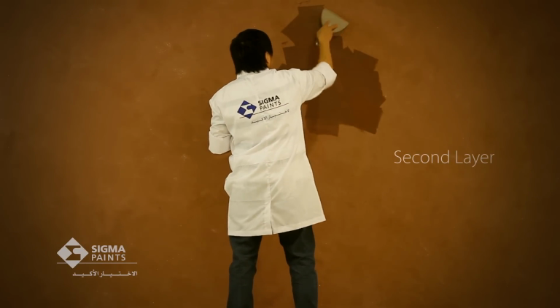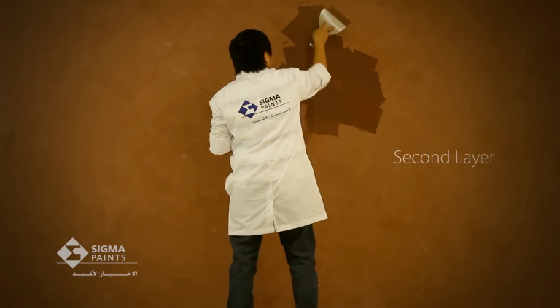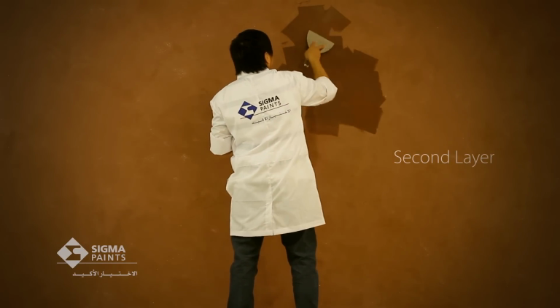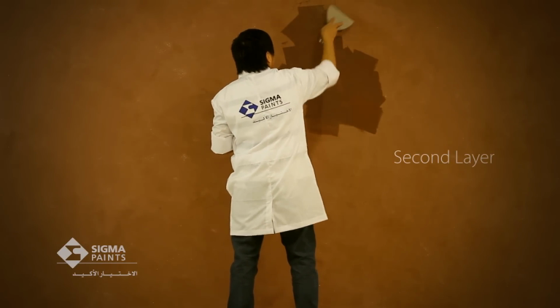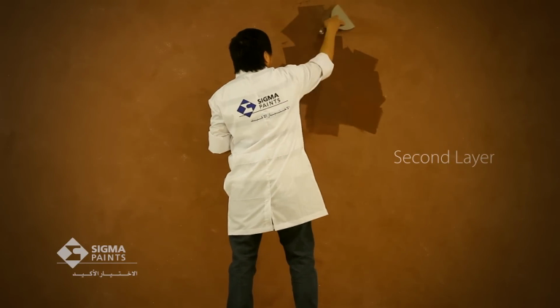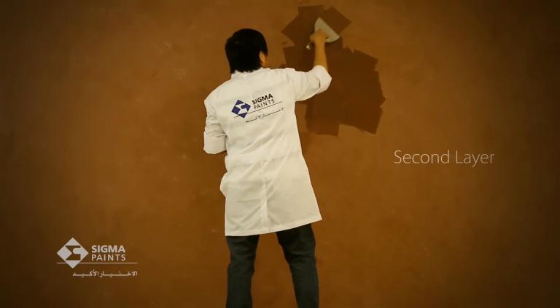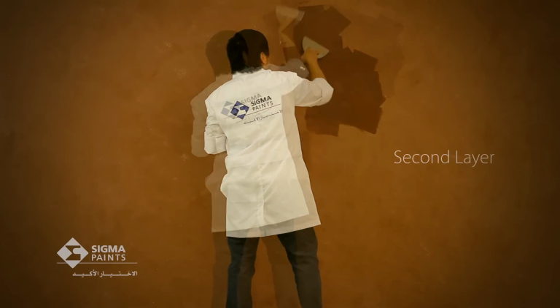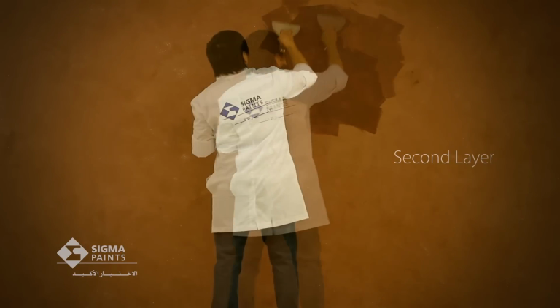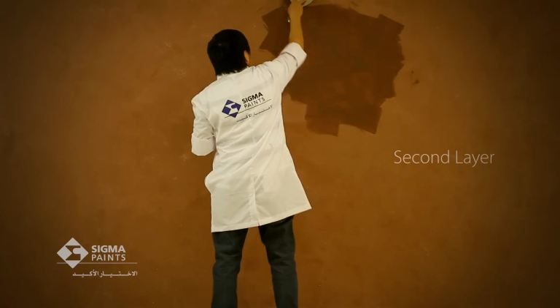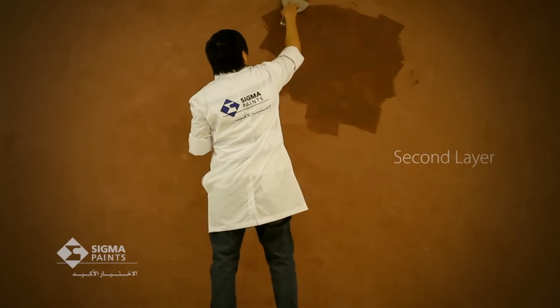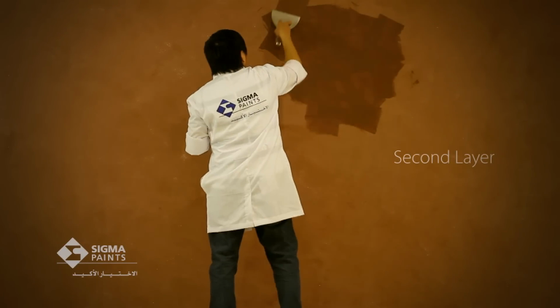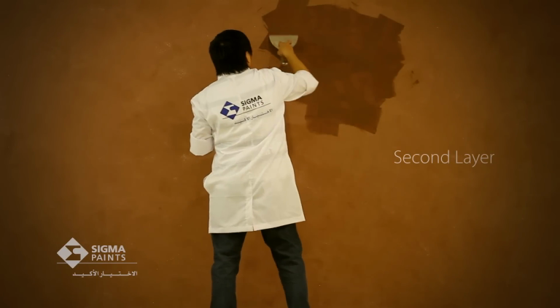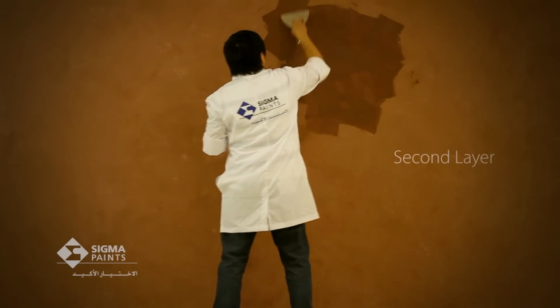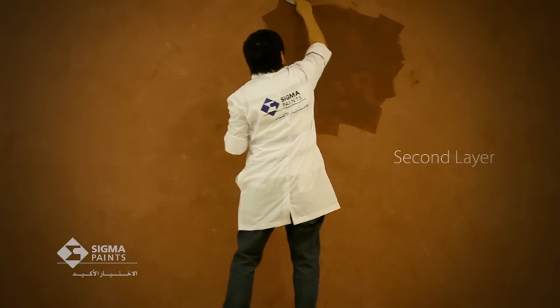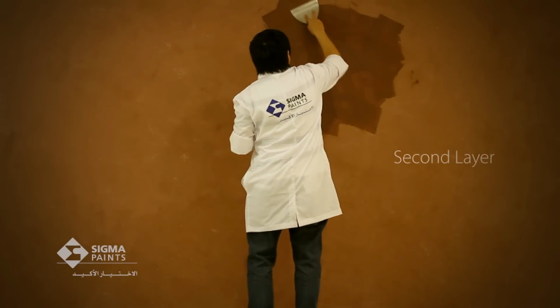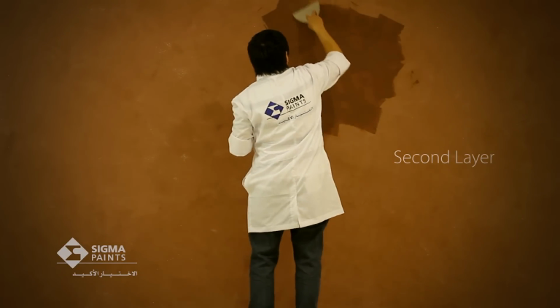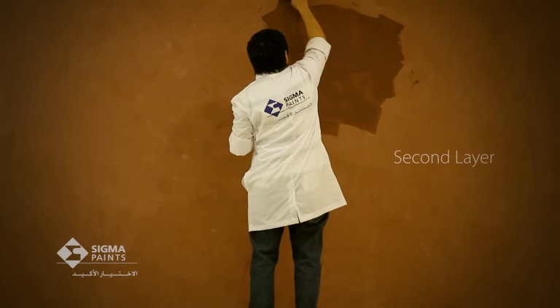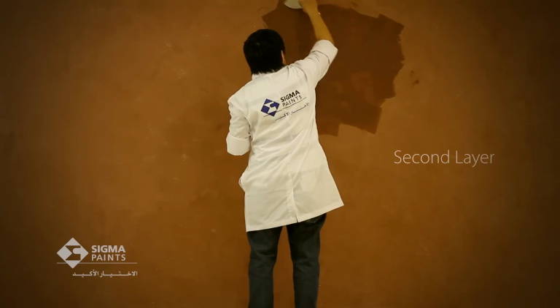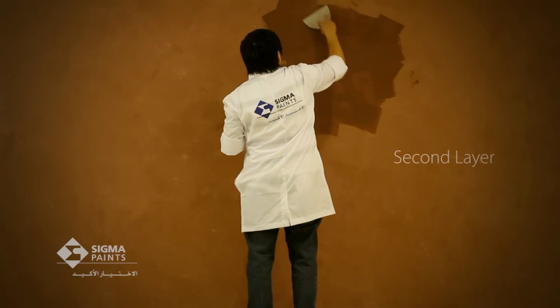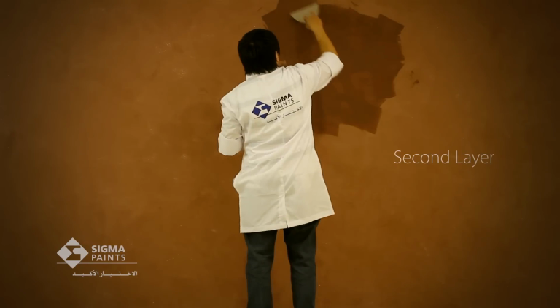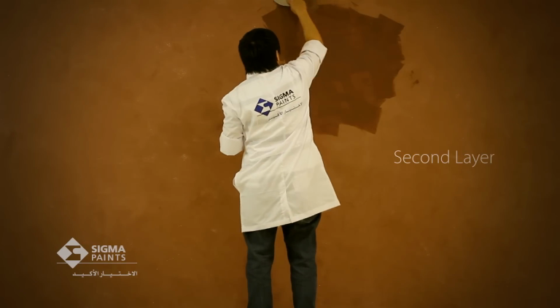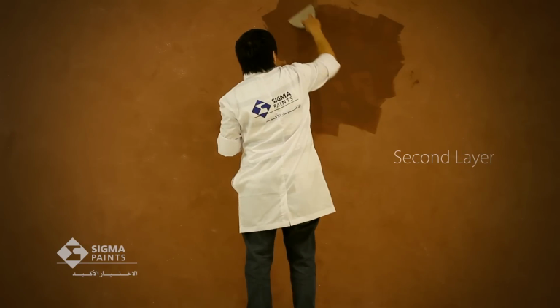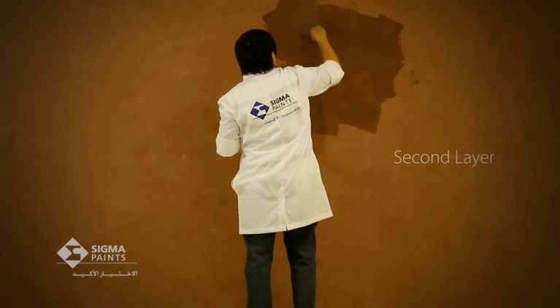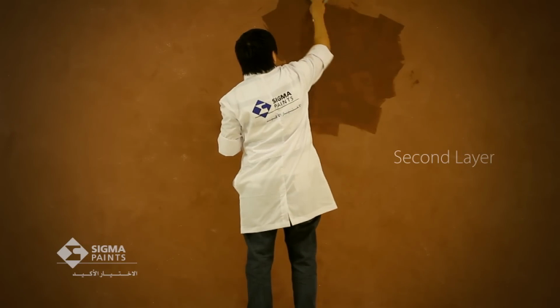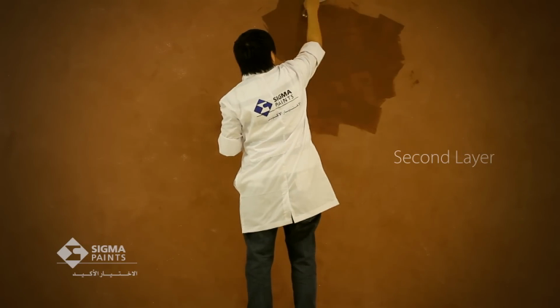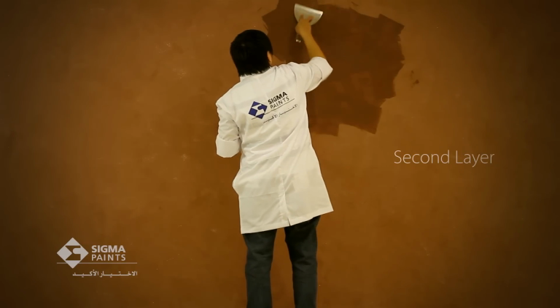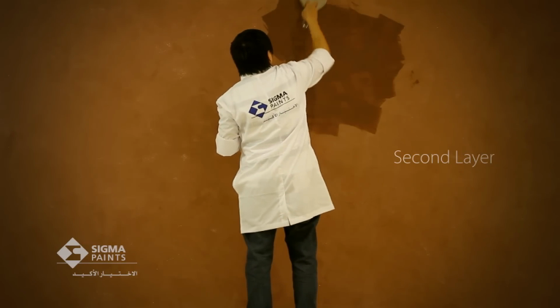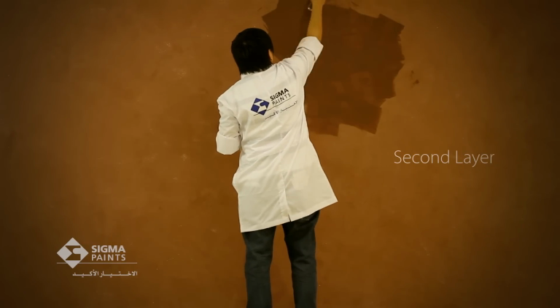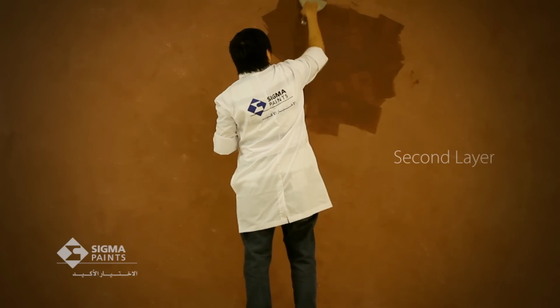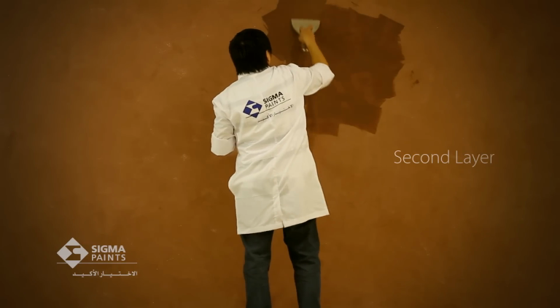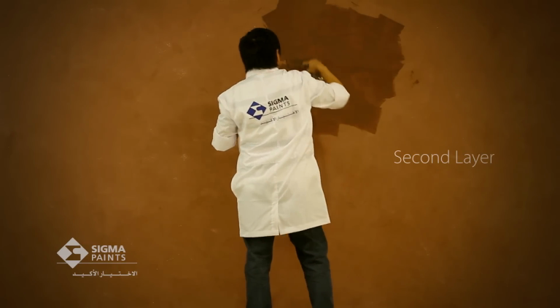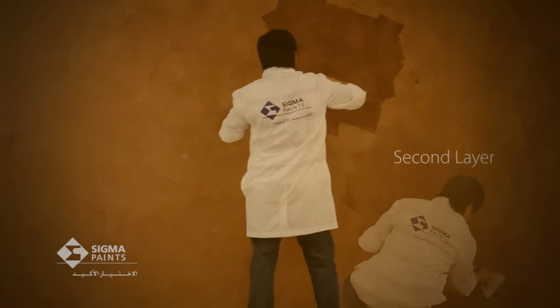Moreover, apply the second layer of Sigmalto Ferros skim coat on the treatment area and let it dry.